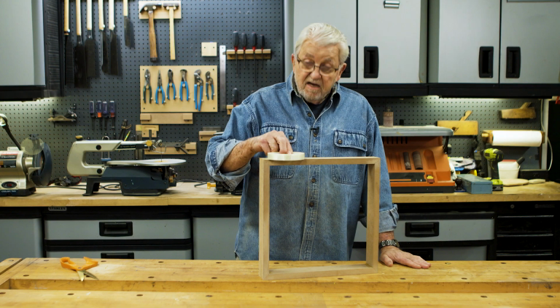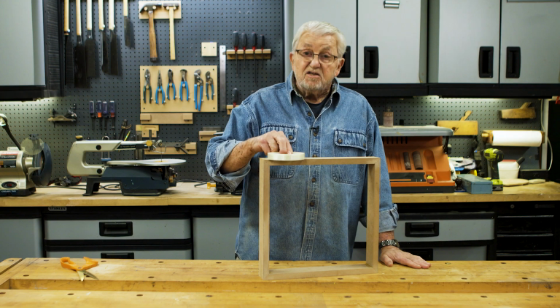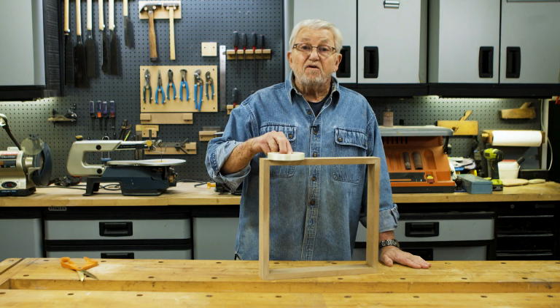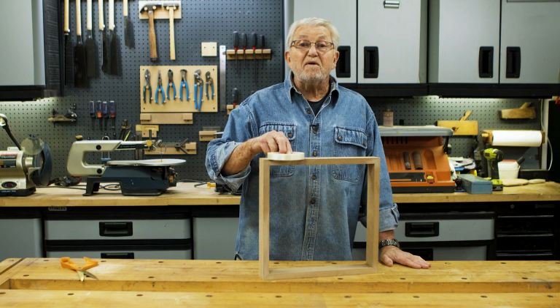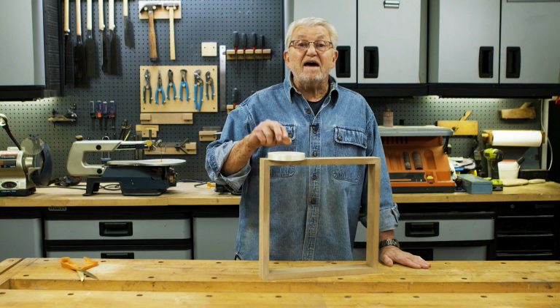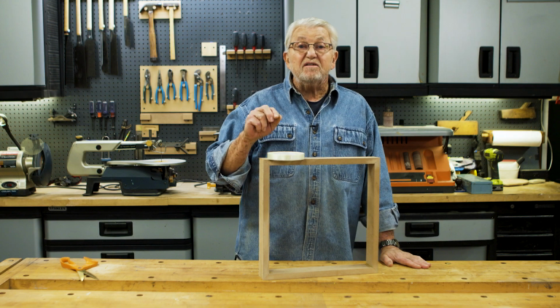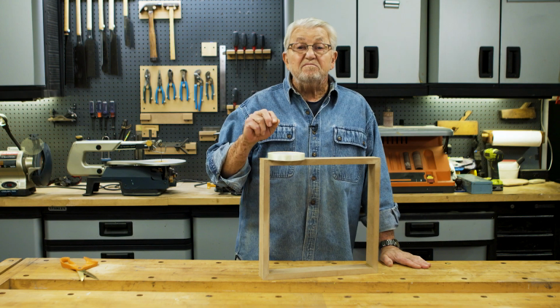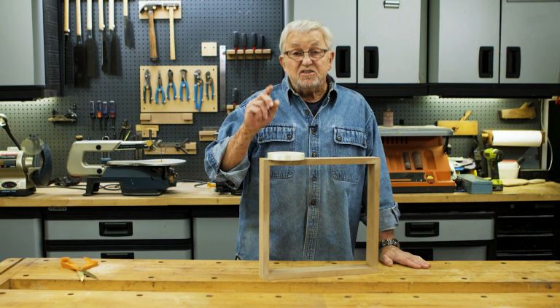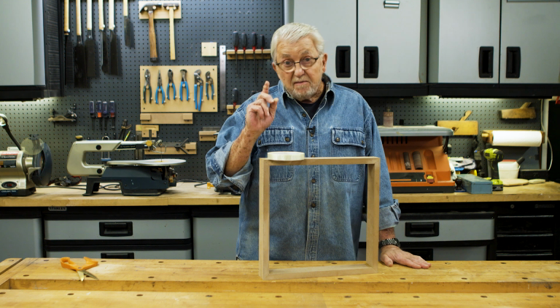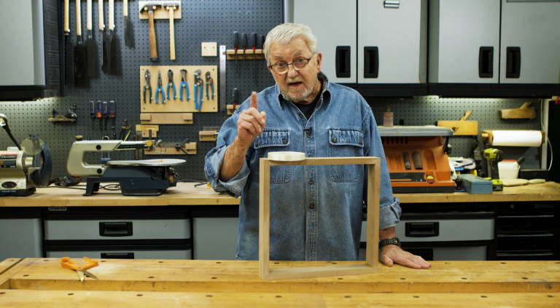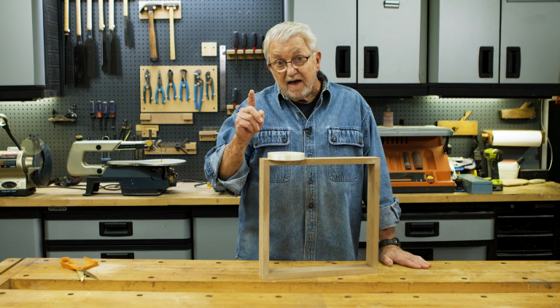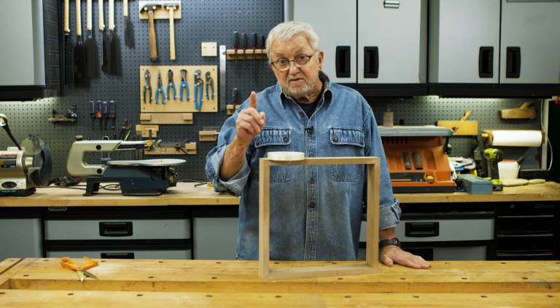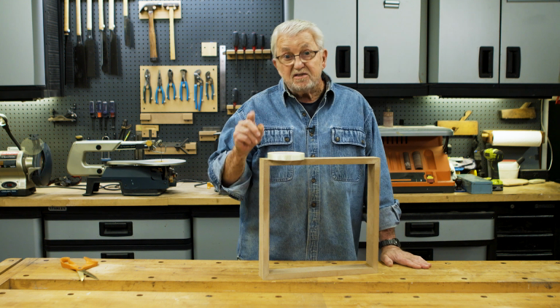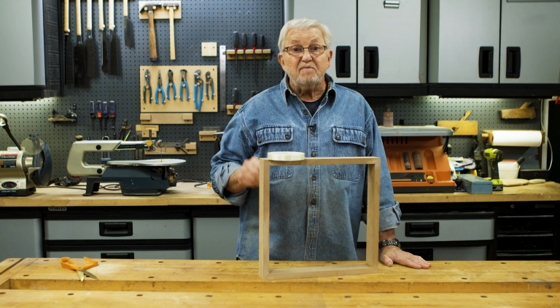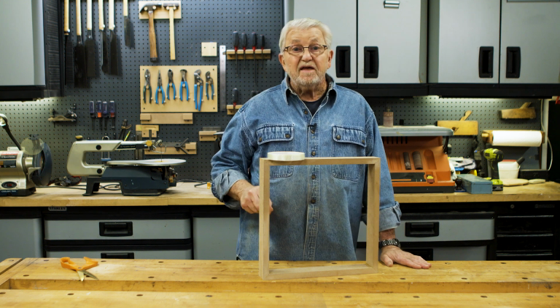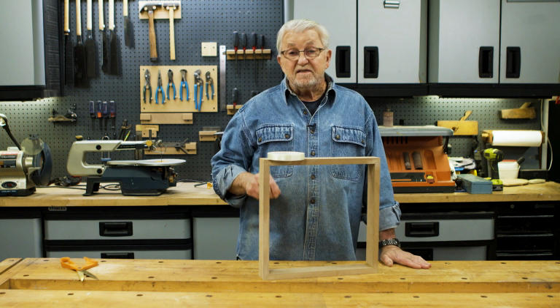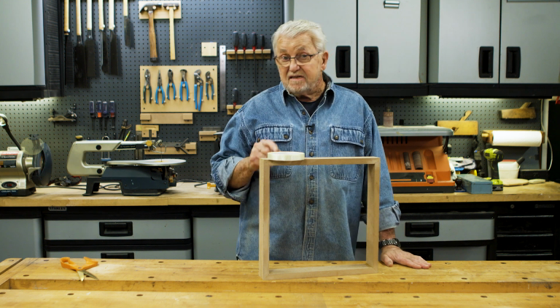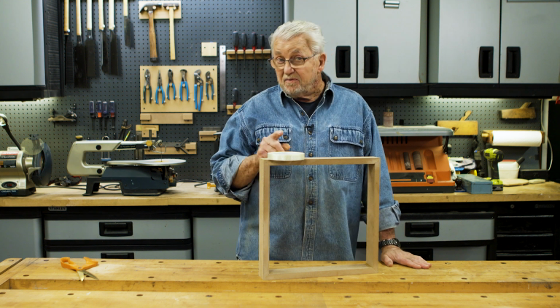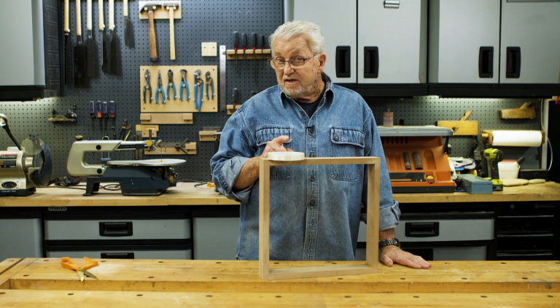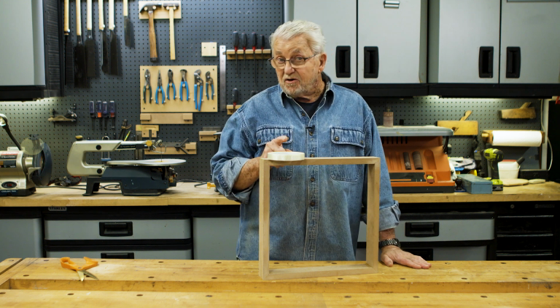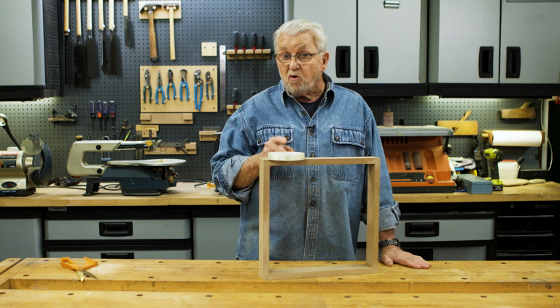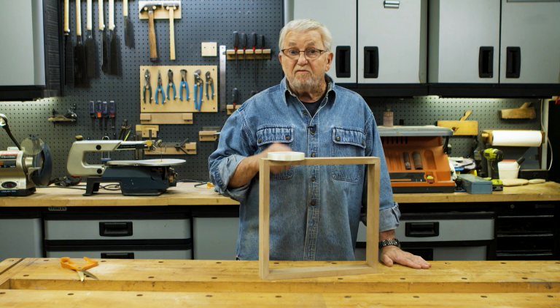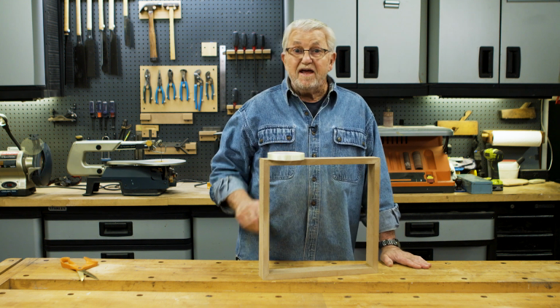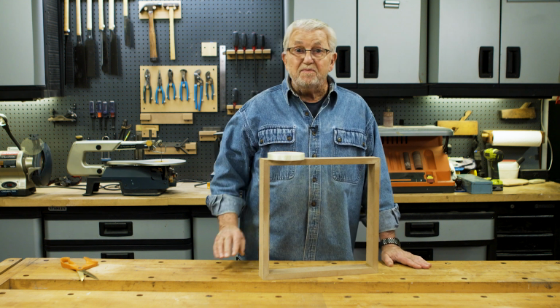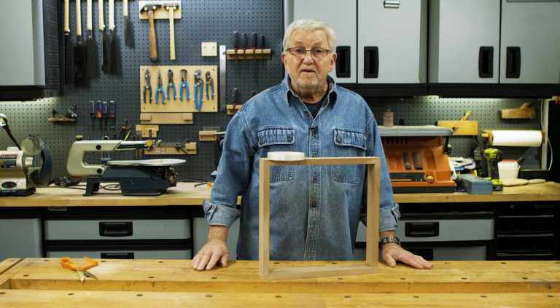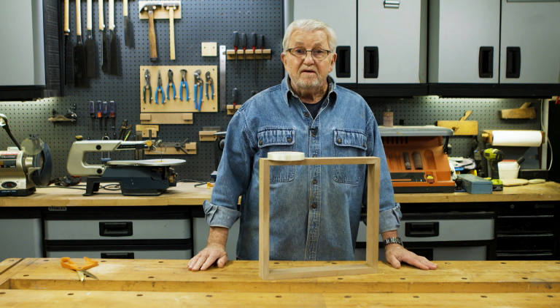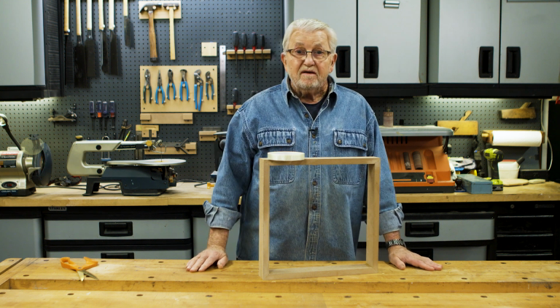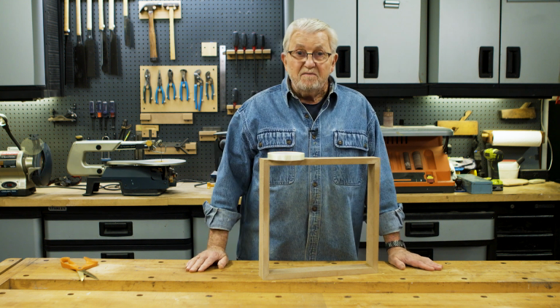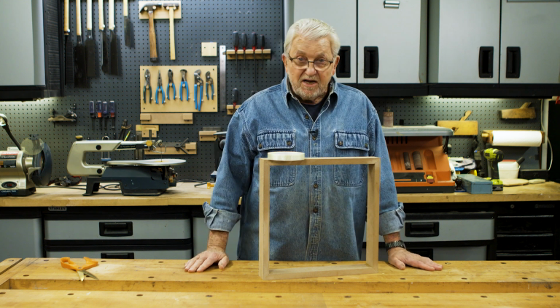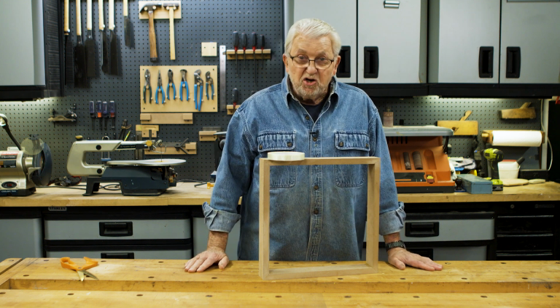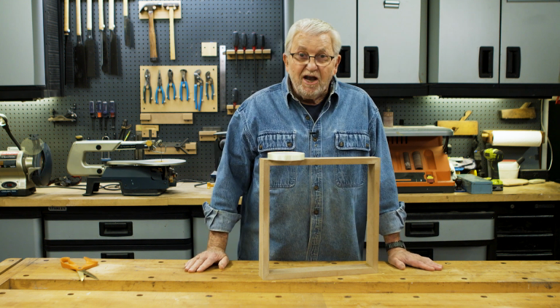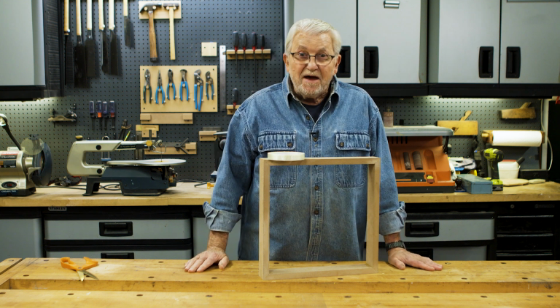So there we have it. Sometimes something as simple as a roll of tape can make a good clamp.